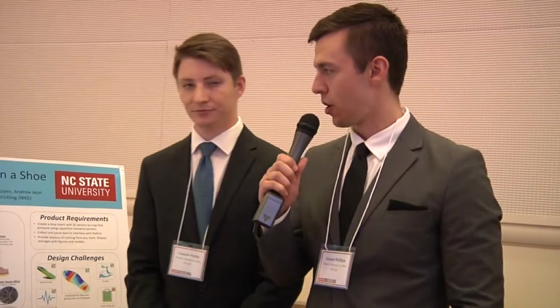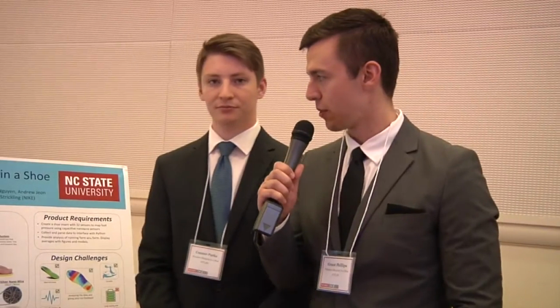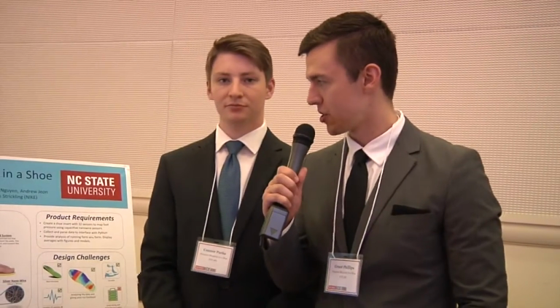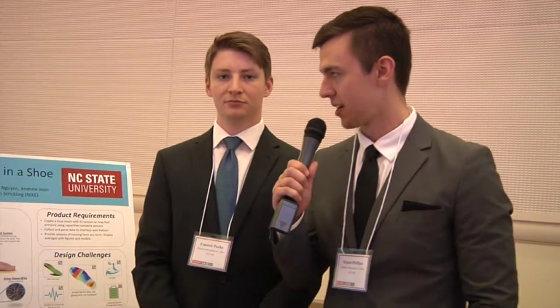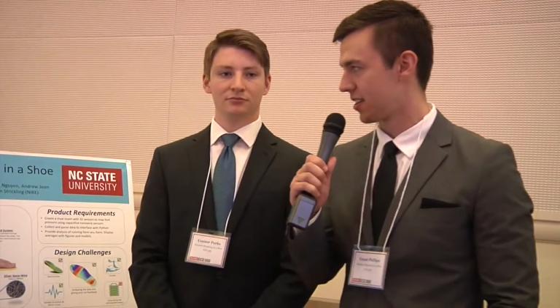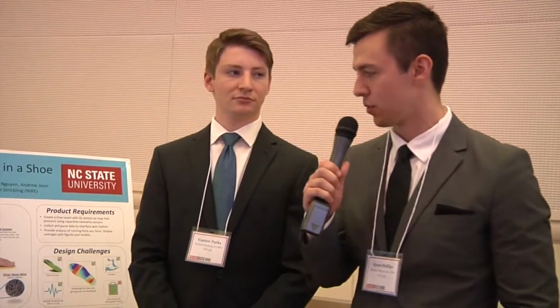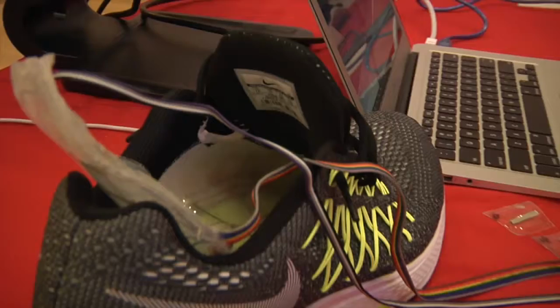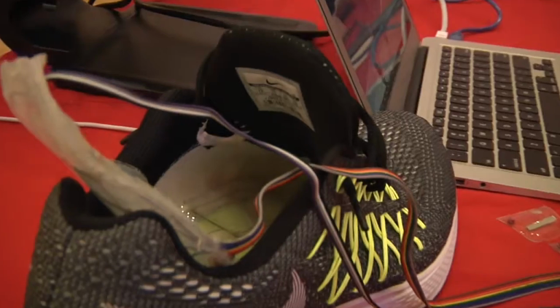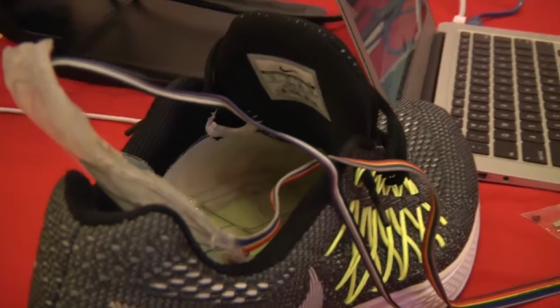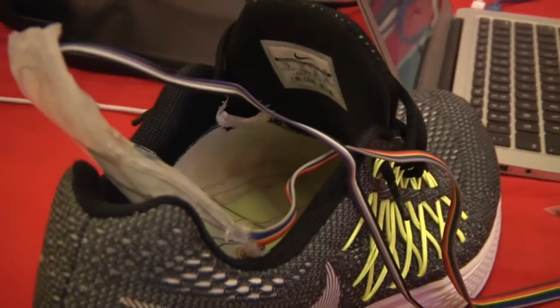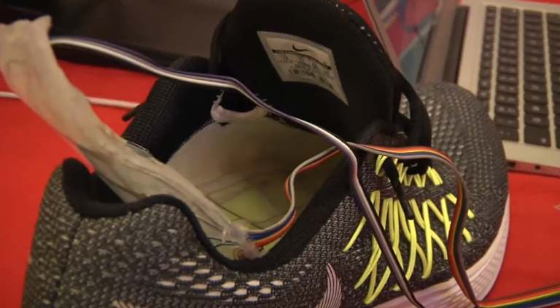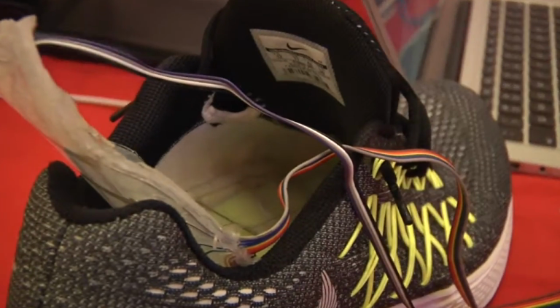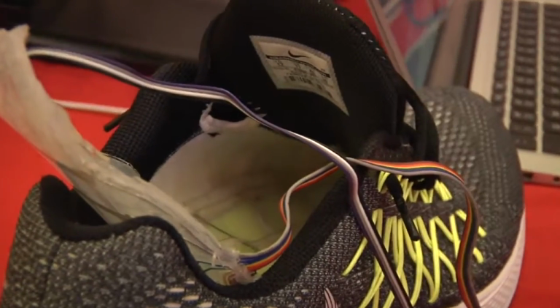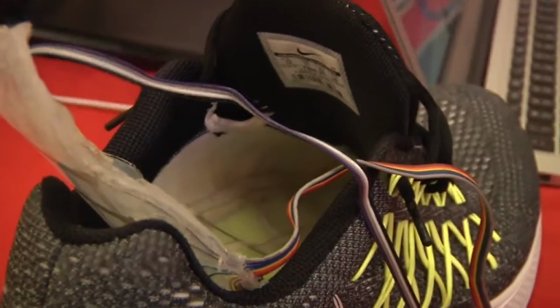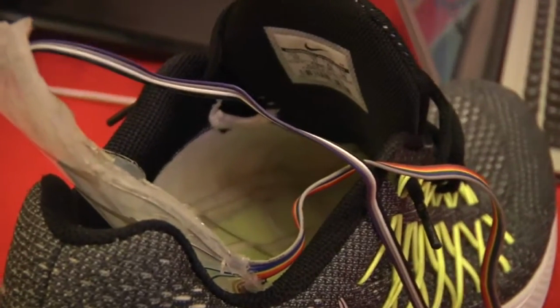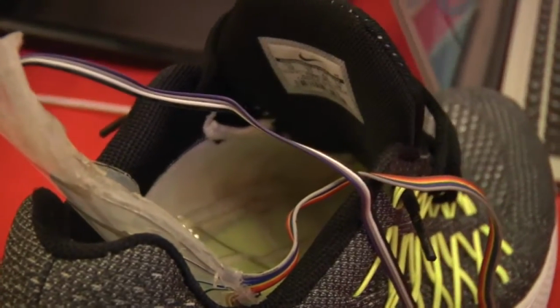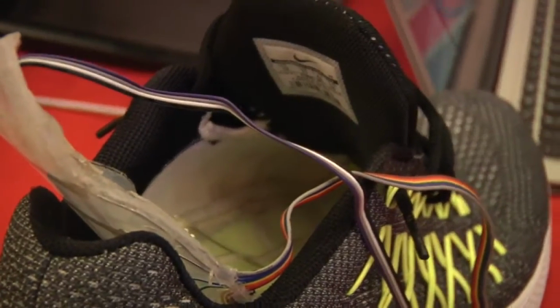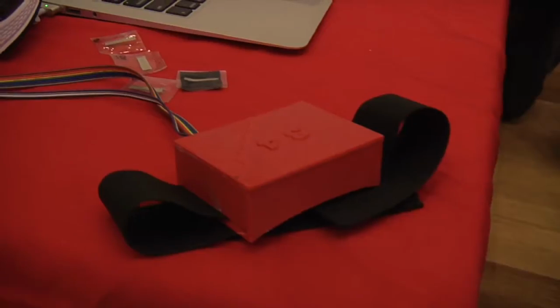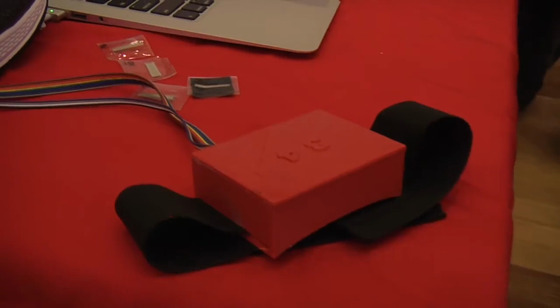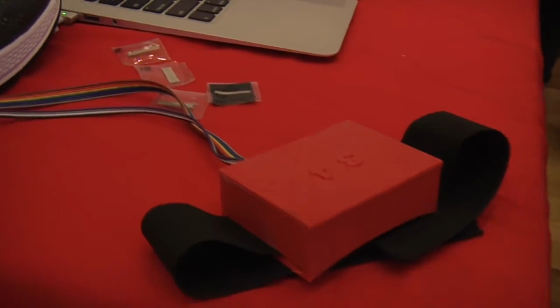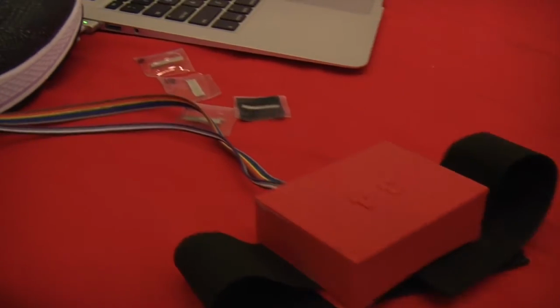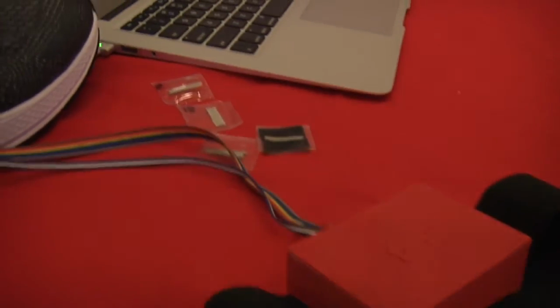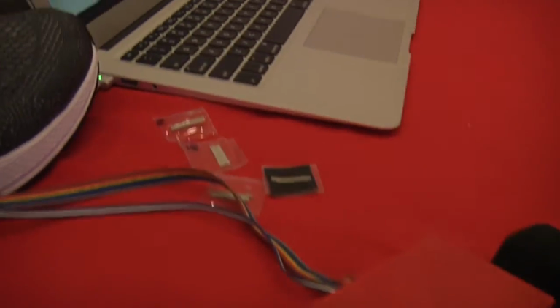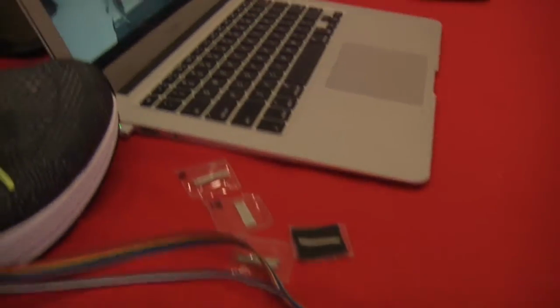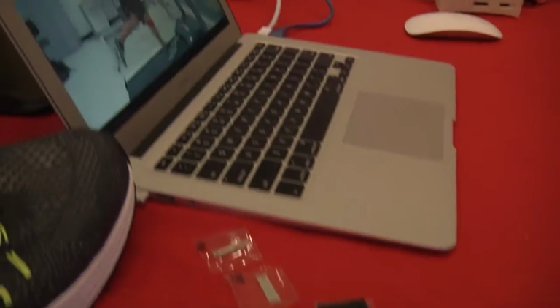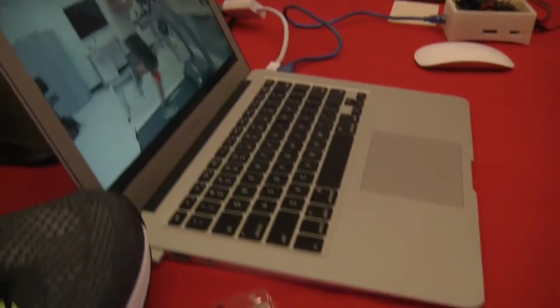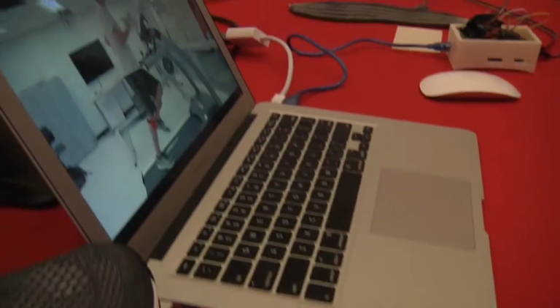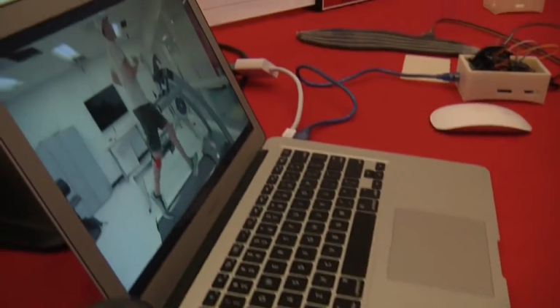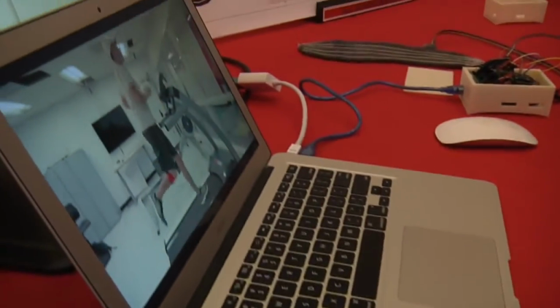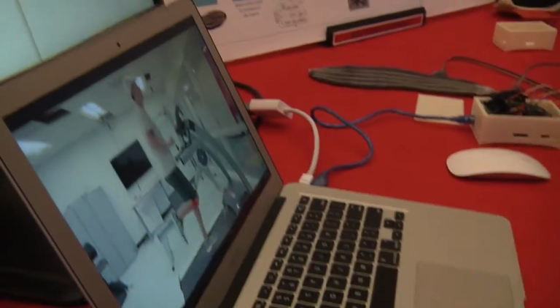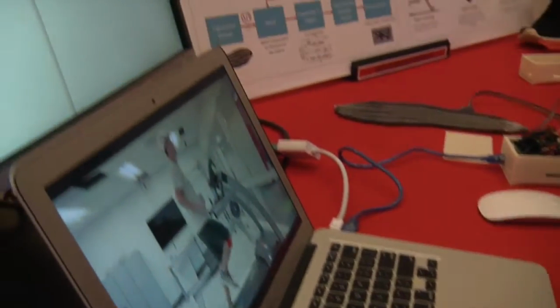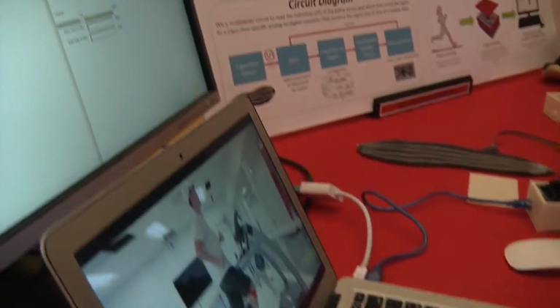Our project was to create a high definition pressure mapping insert in a shoe that would be able to perform gait analysis.